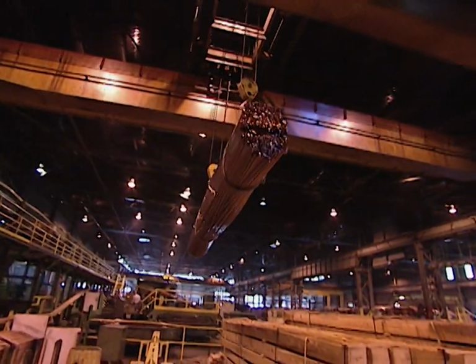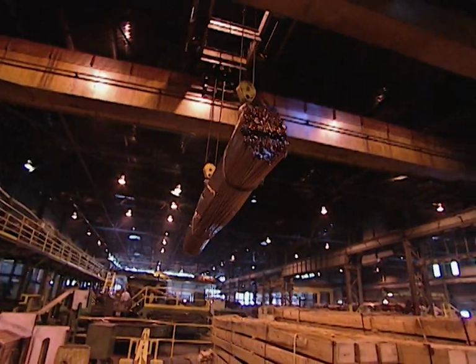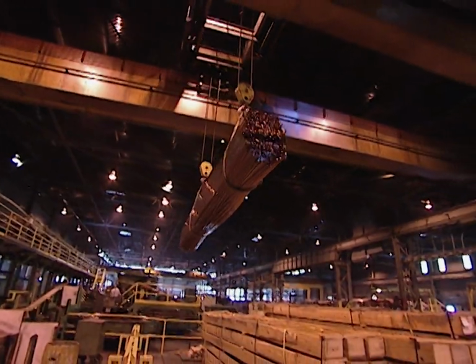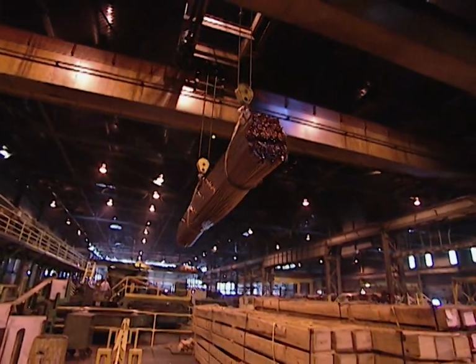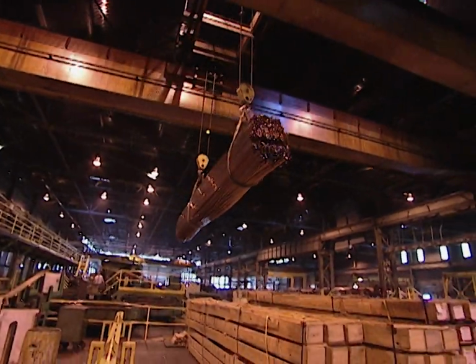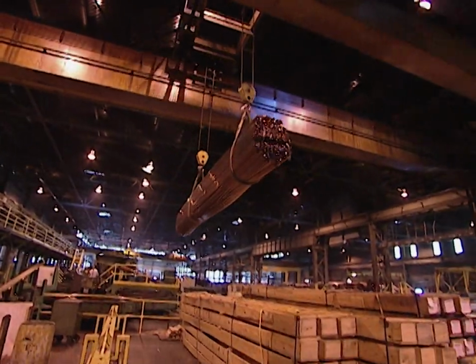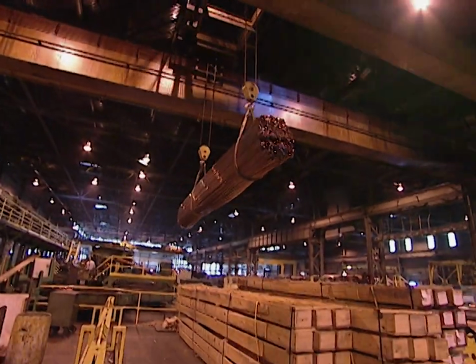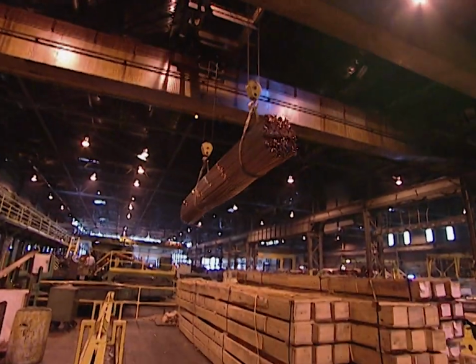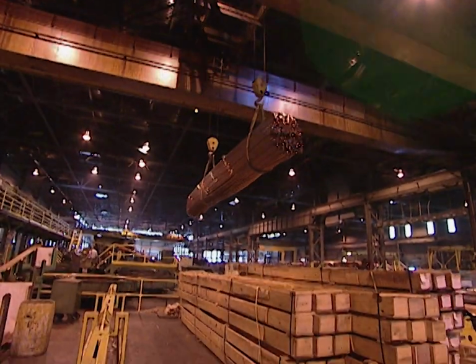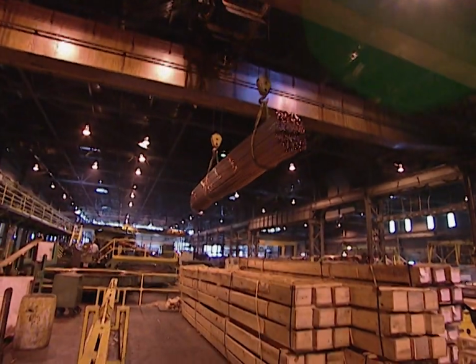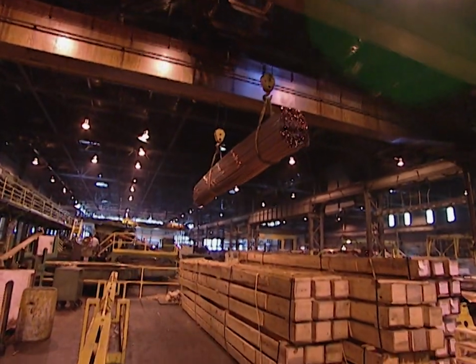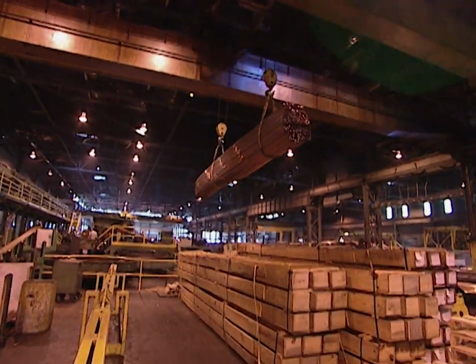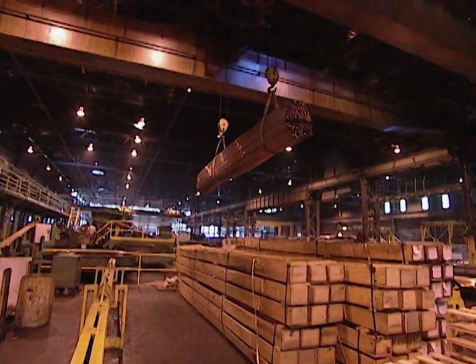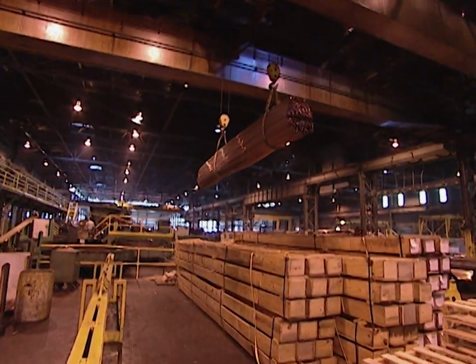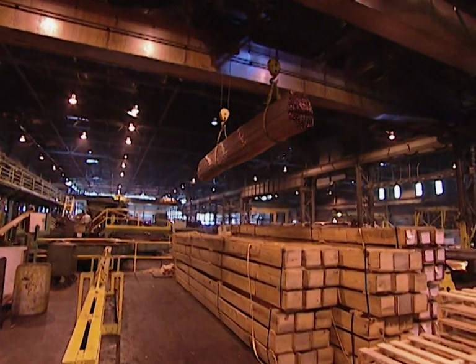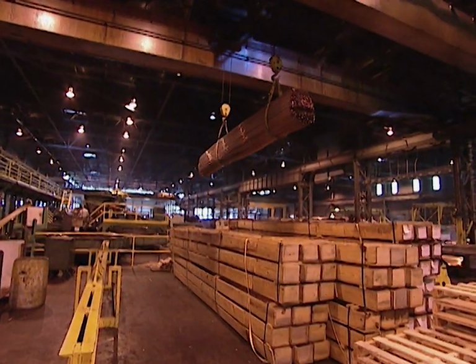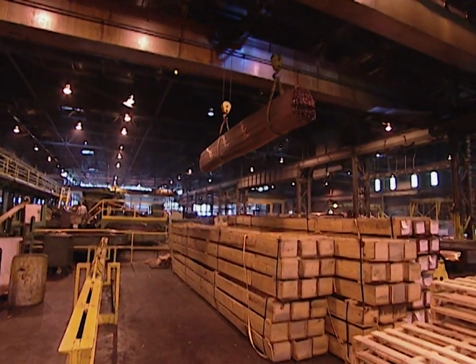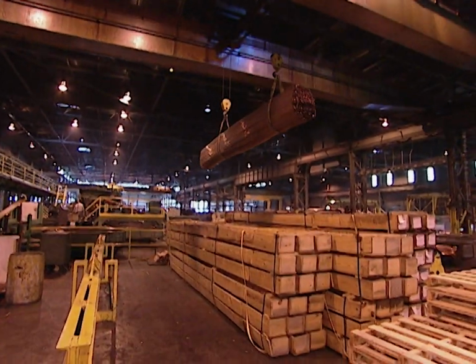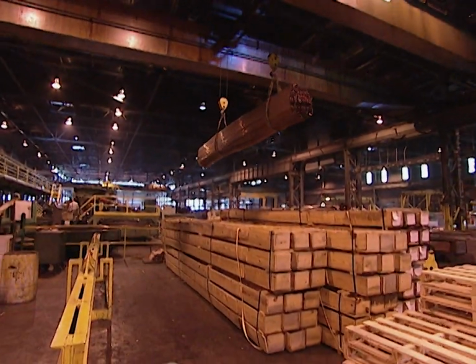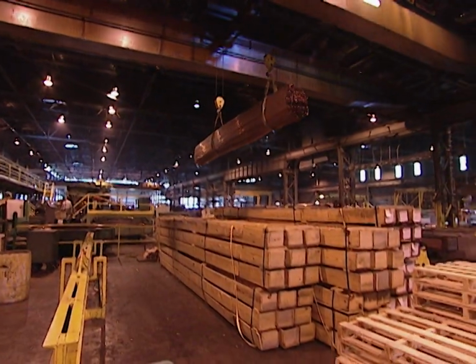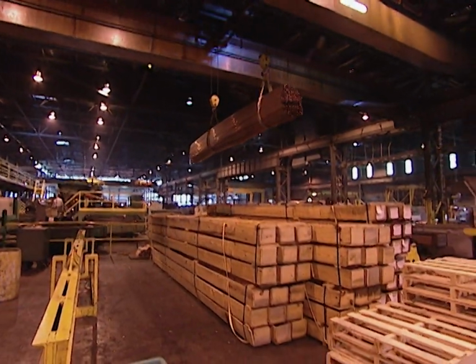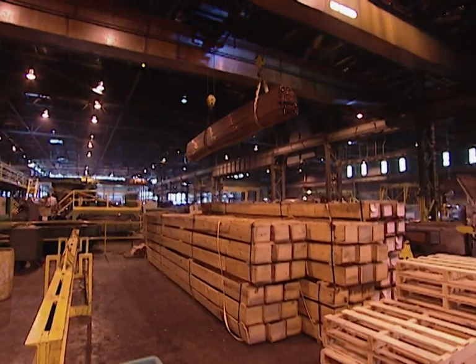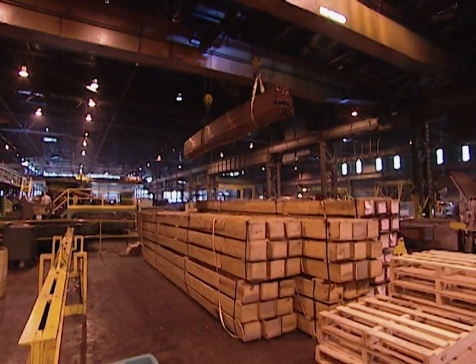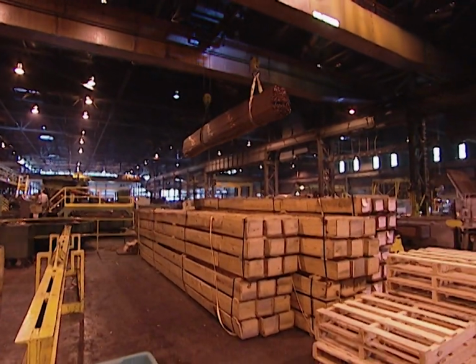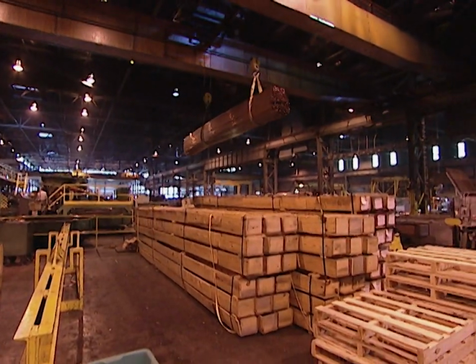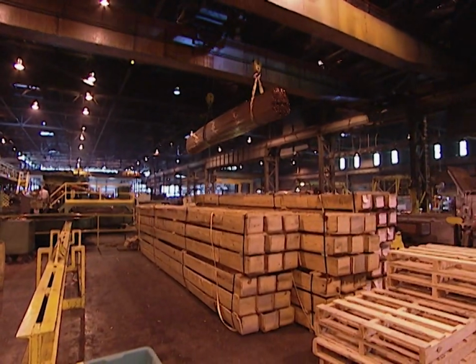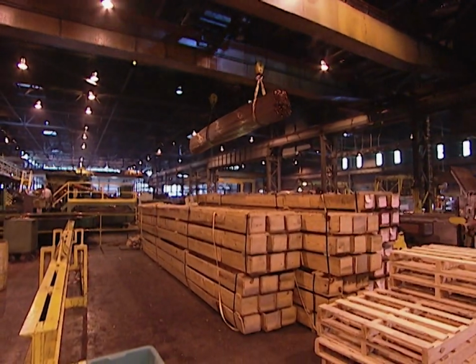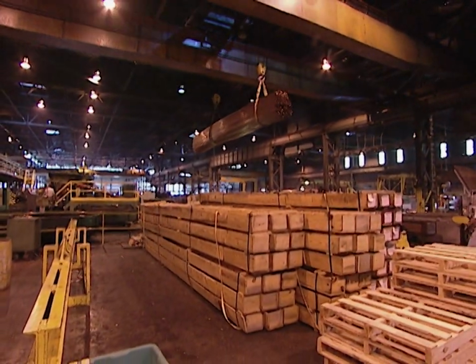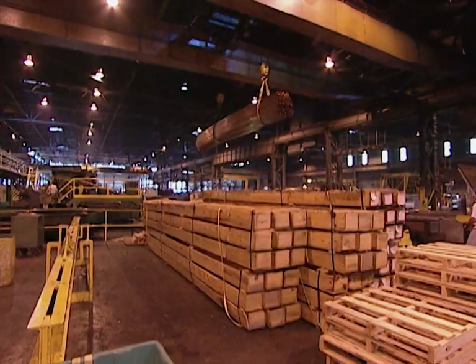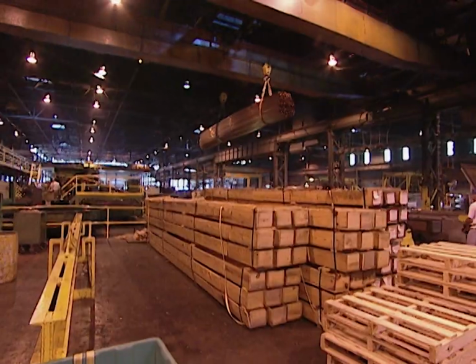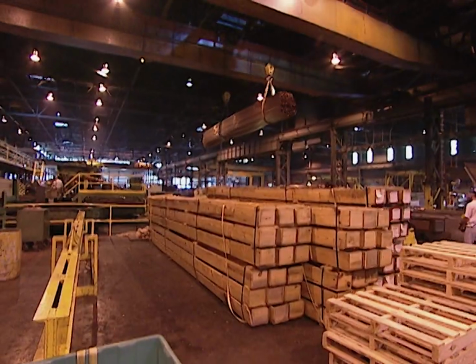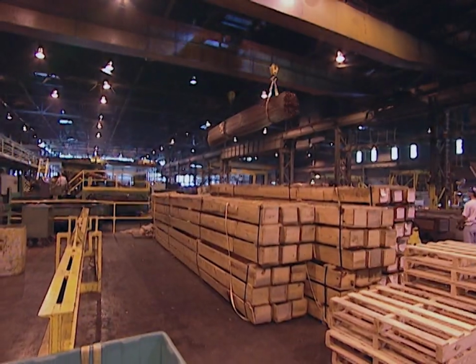The tubes are now on their way to the job site, where they'll soon be used to carry water to the faucets of your new house.